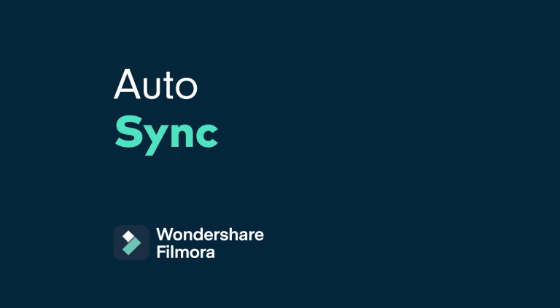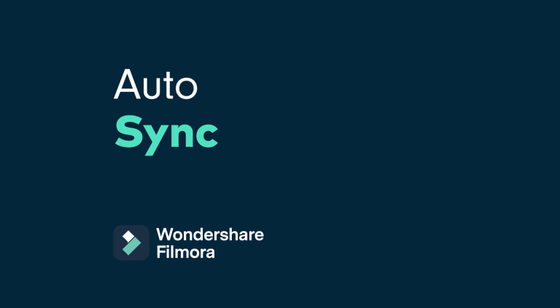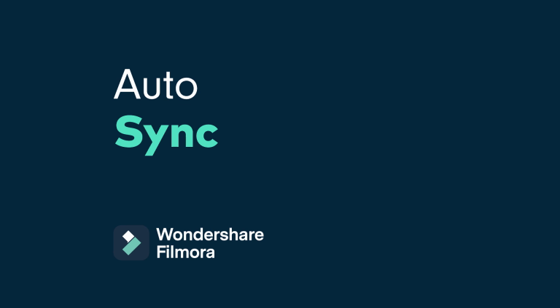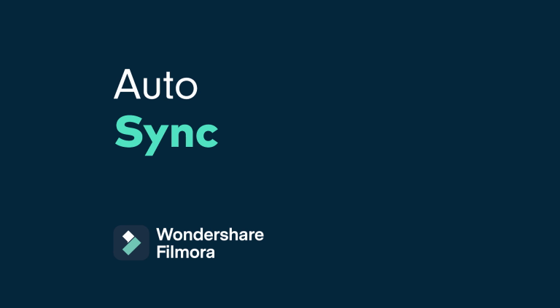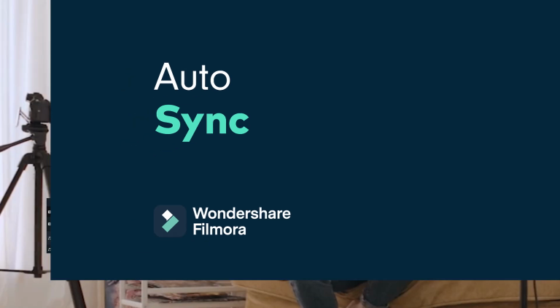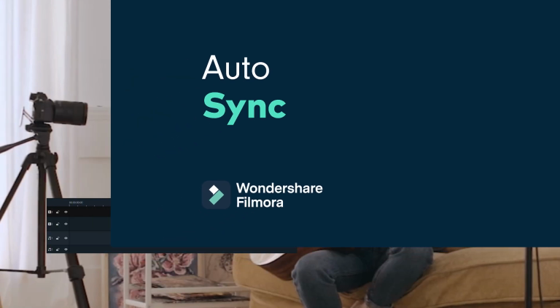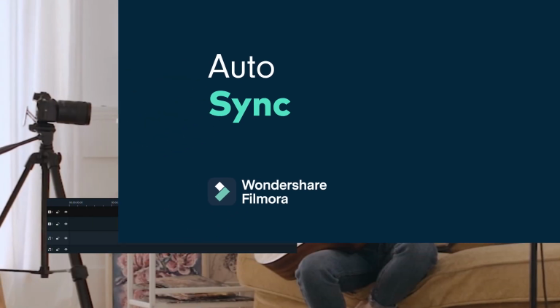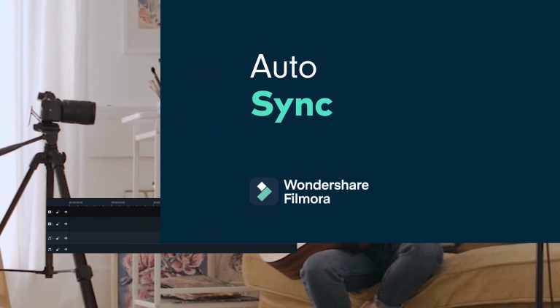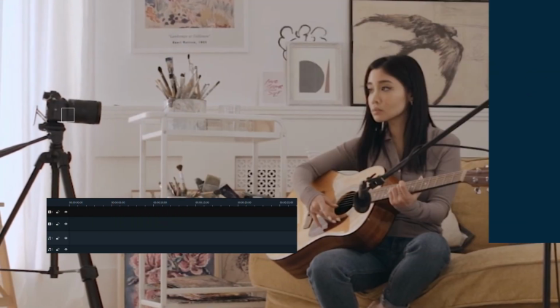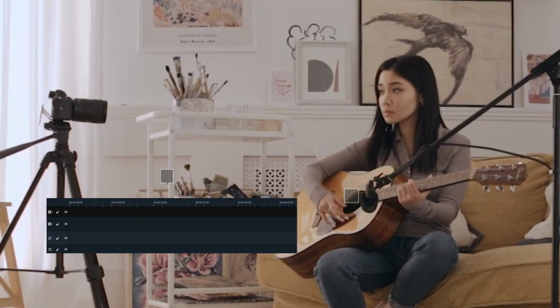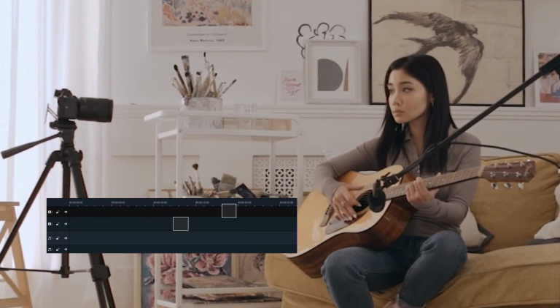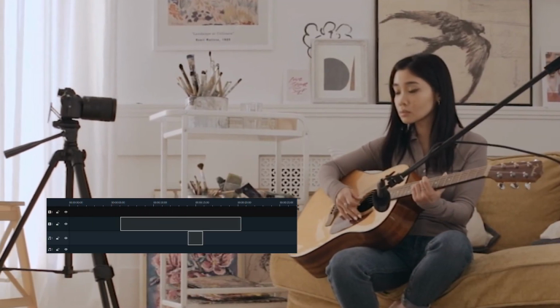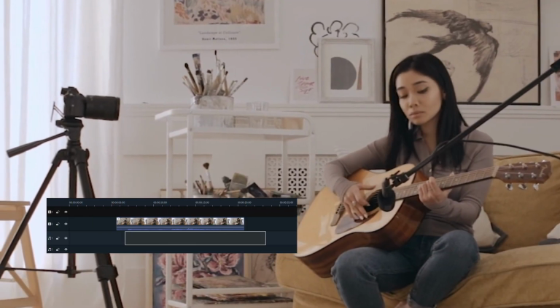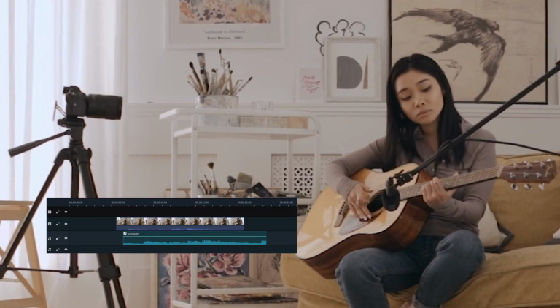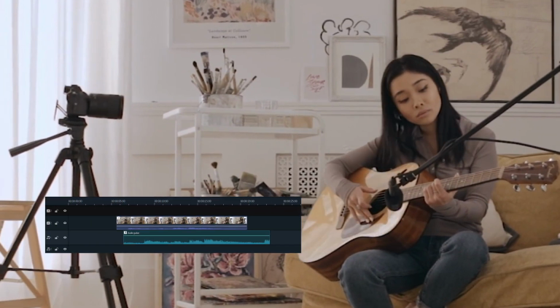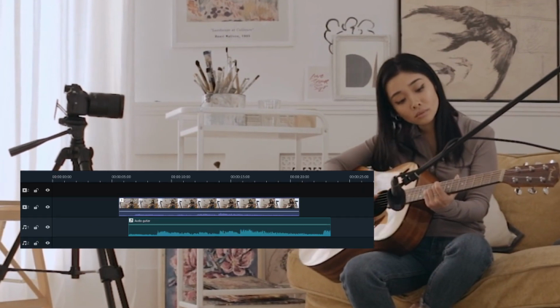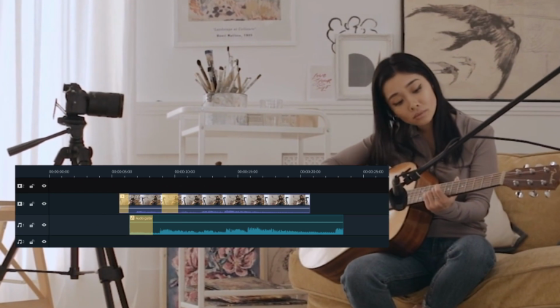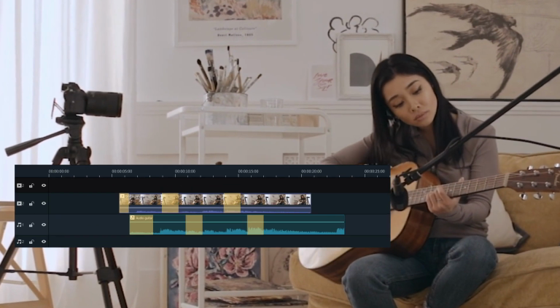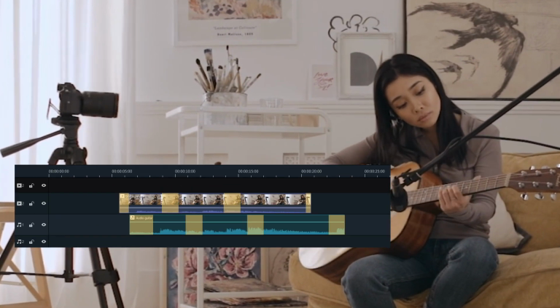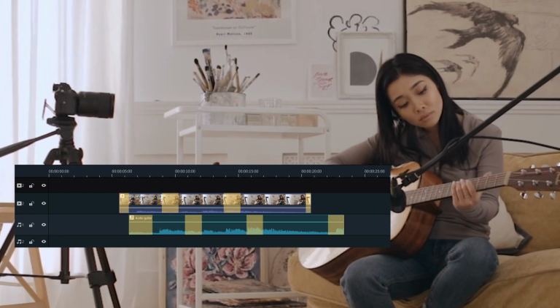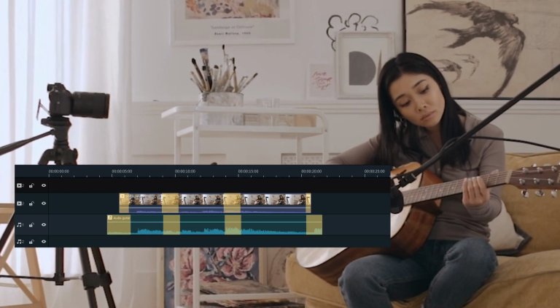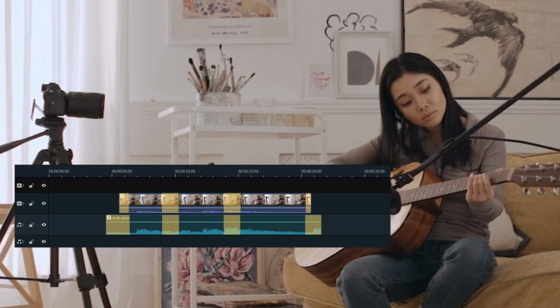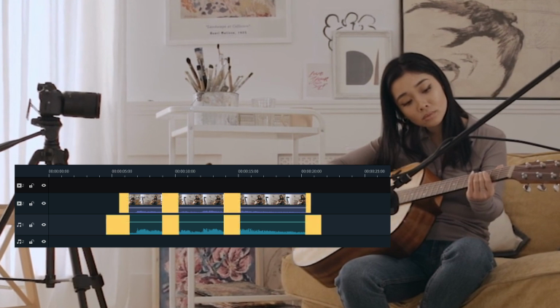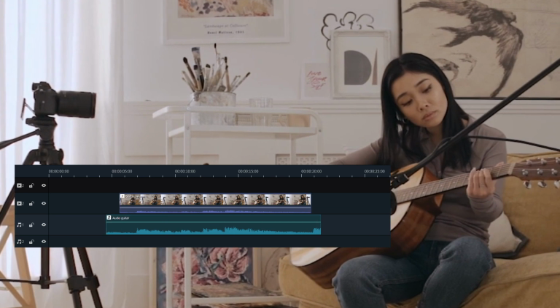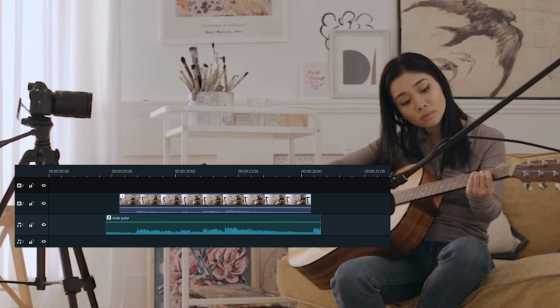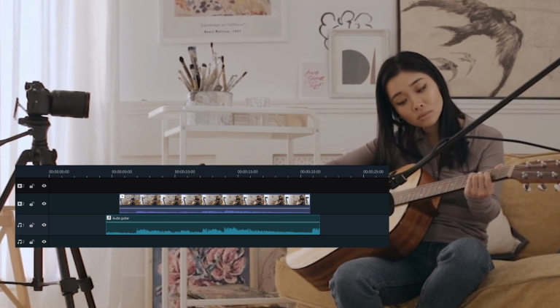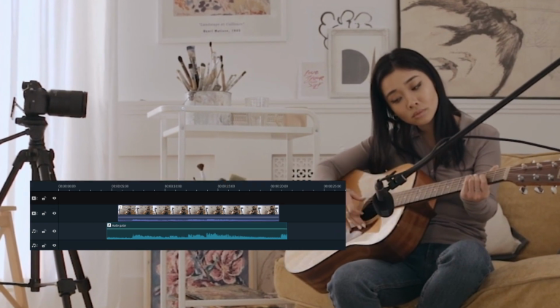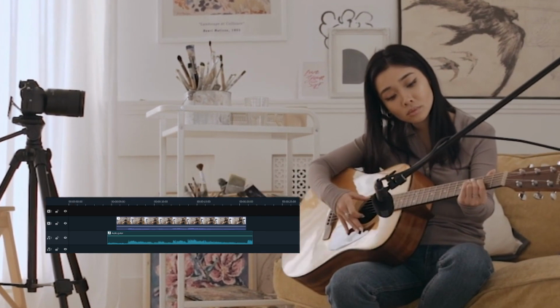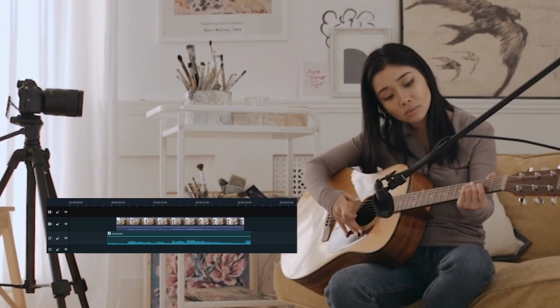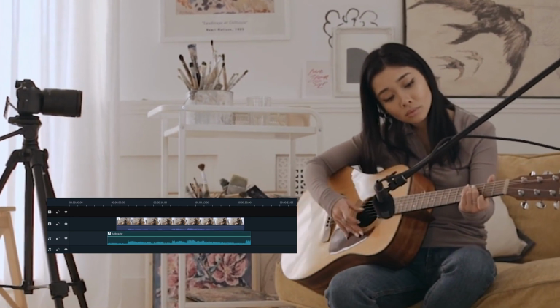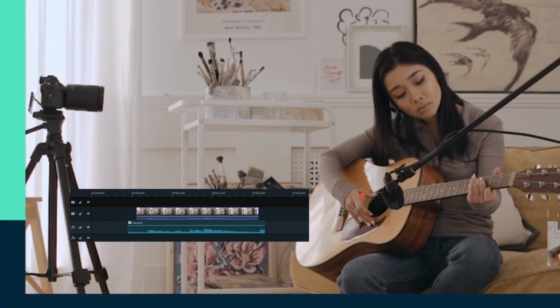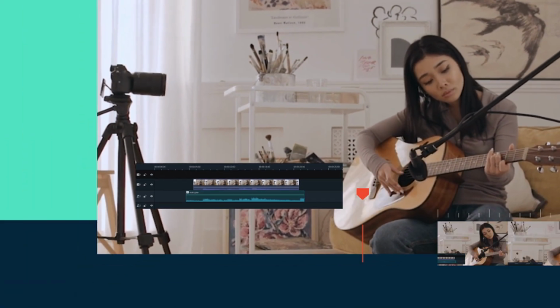Auto Sync. Automatically align audio and video captured by multiple devices in the same scene.